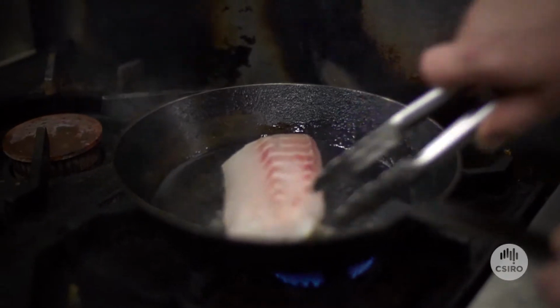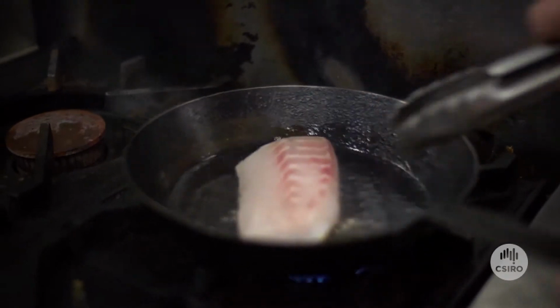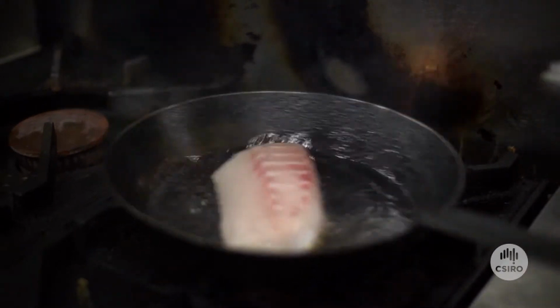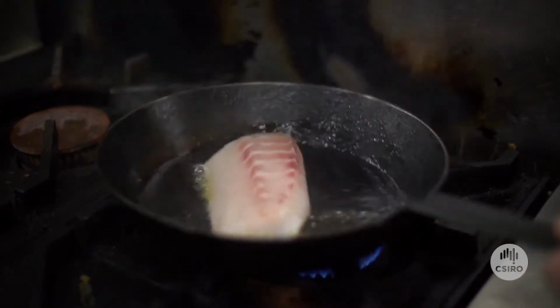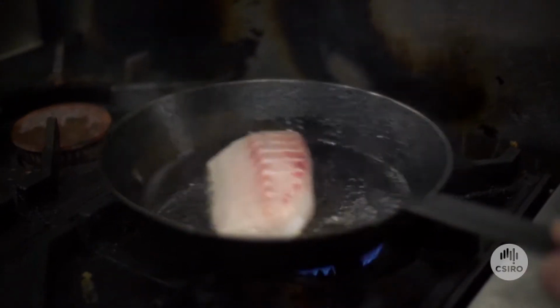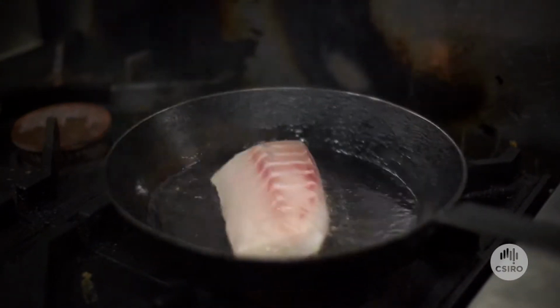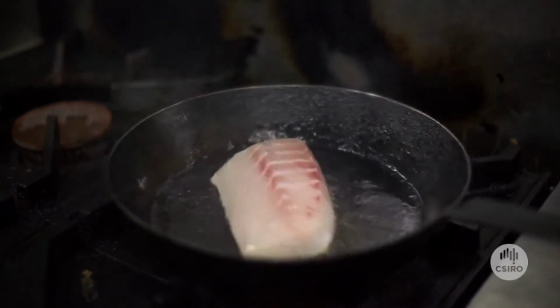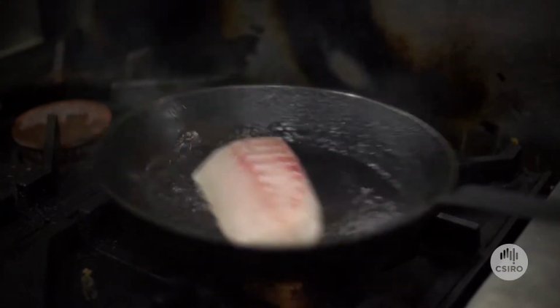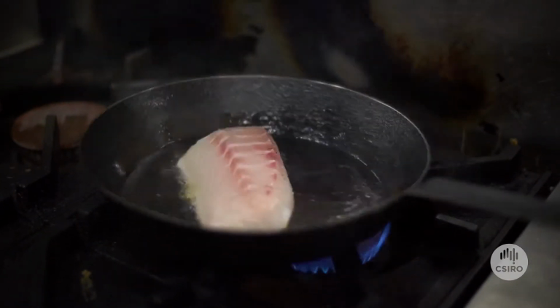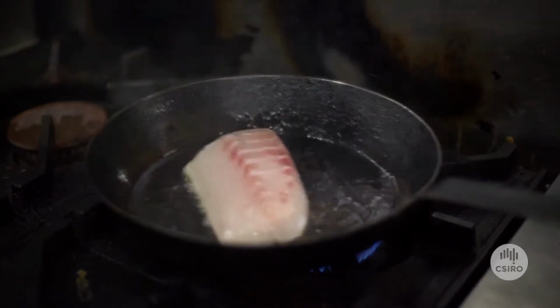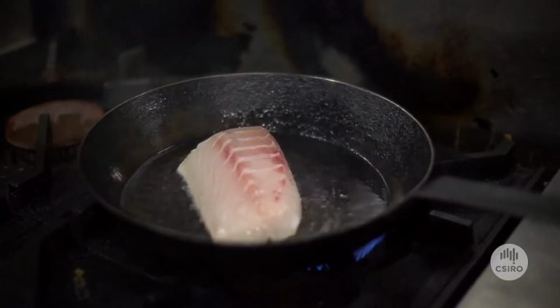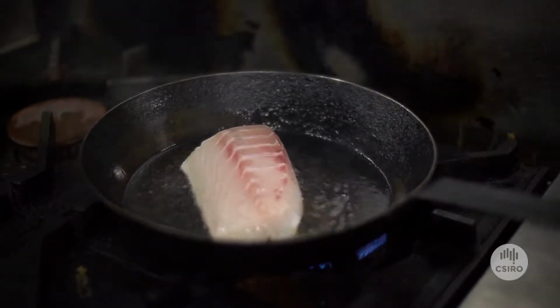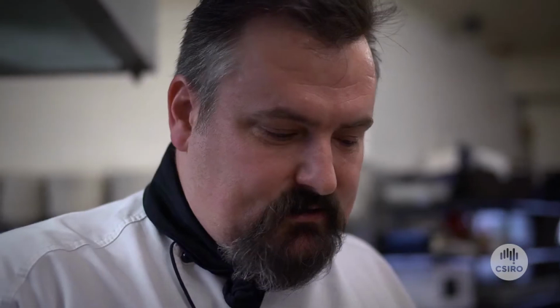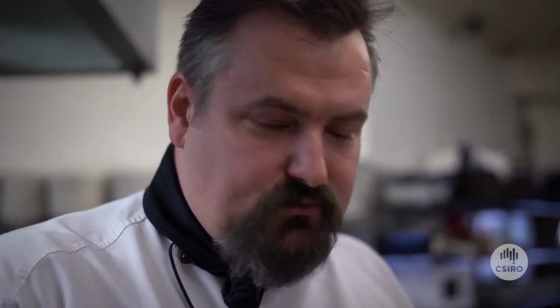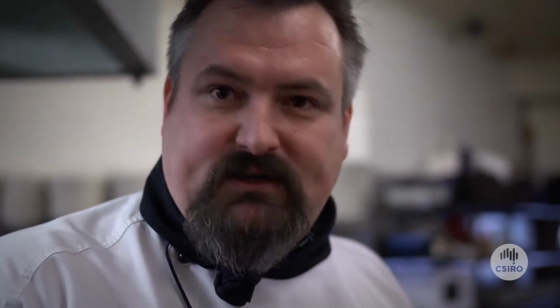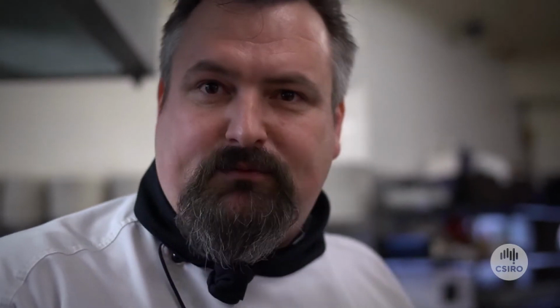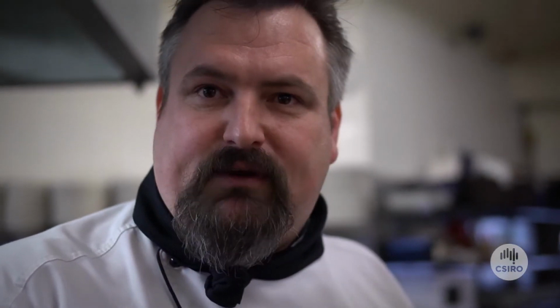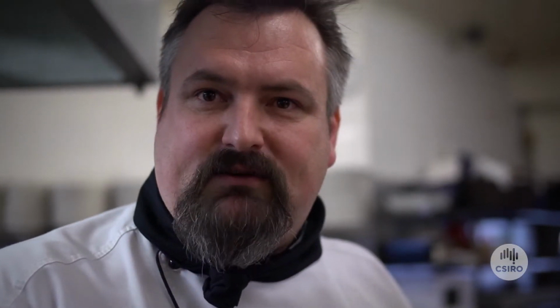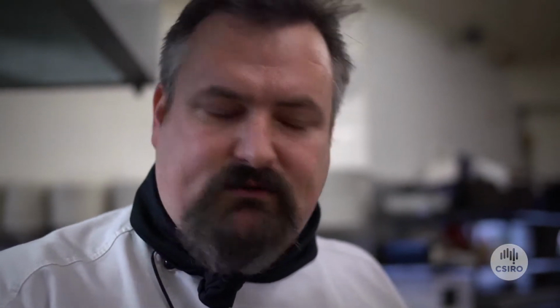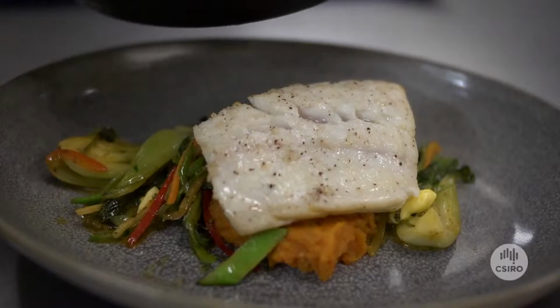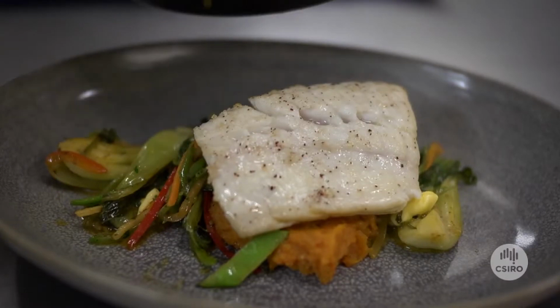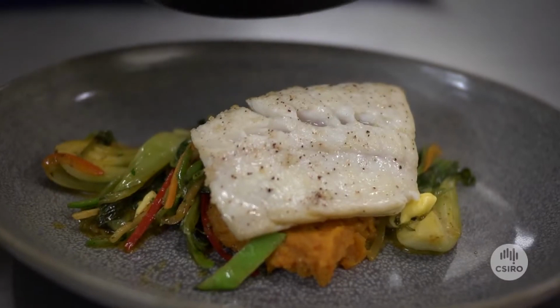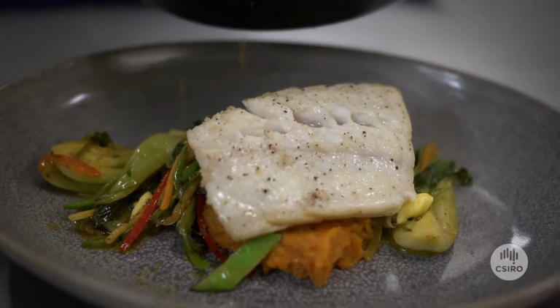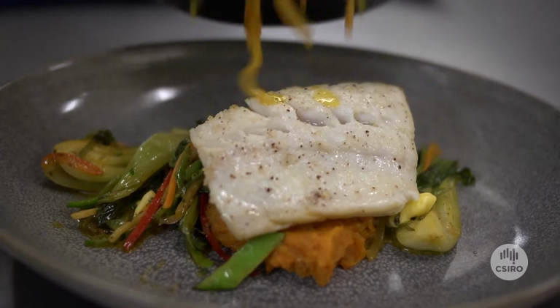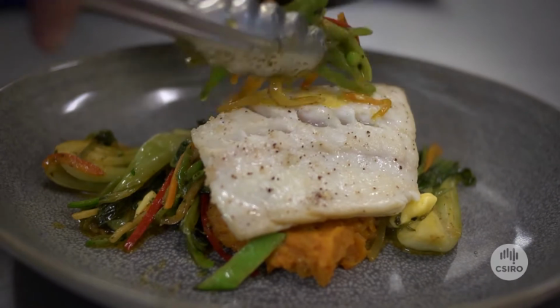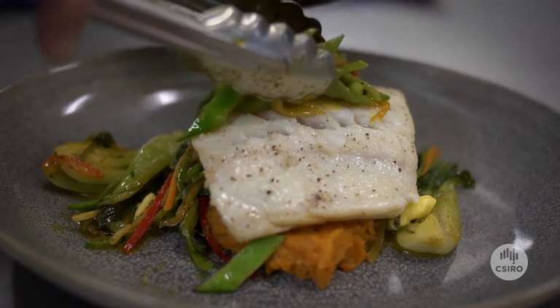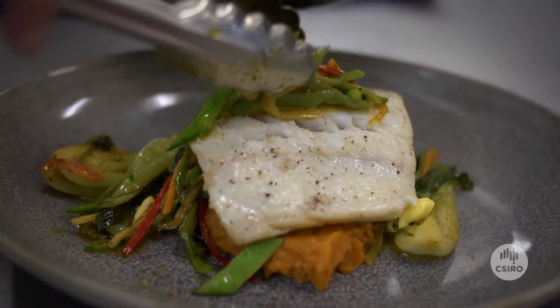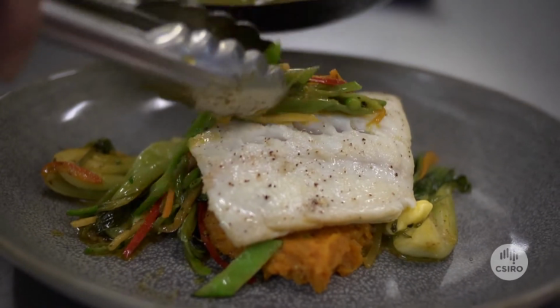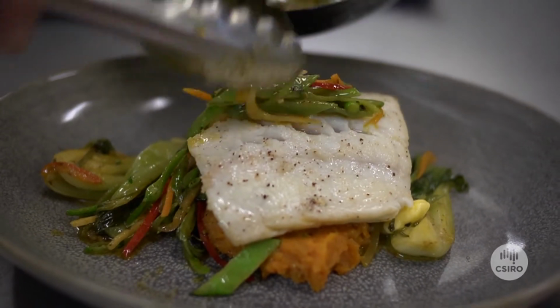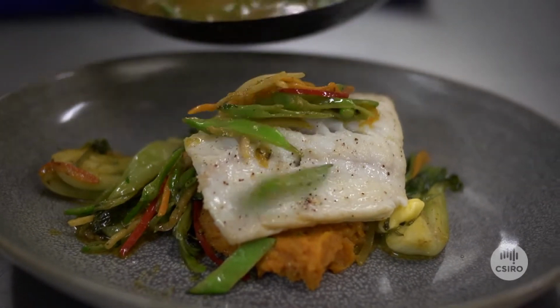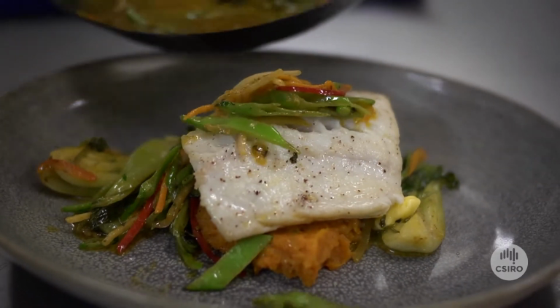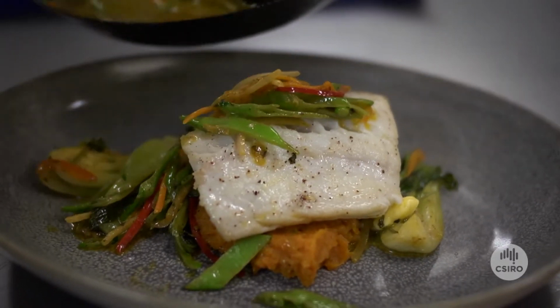Simple pan-fried, oven-baked, really simple flavours — a little bit of garlic and lemon butter. Just let the fish do the talking.